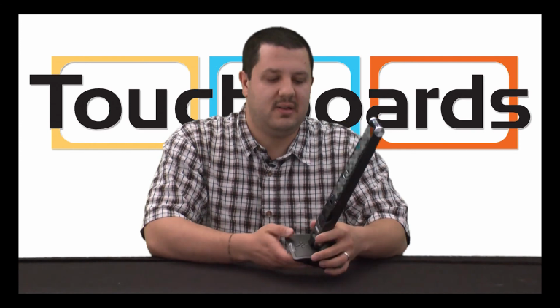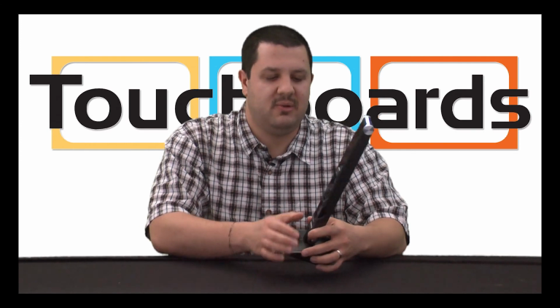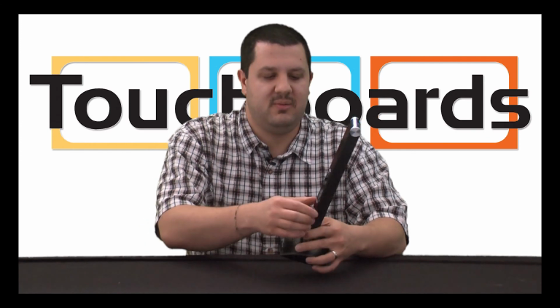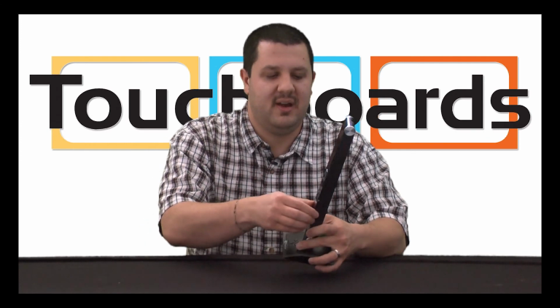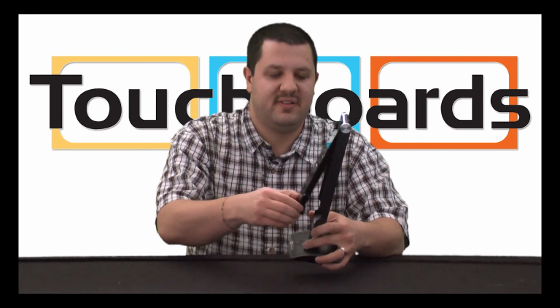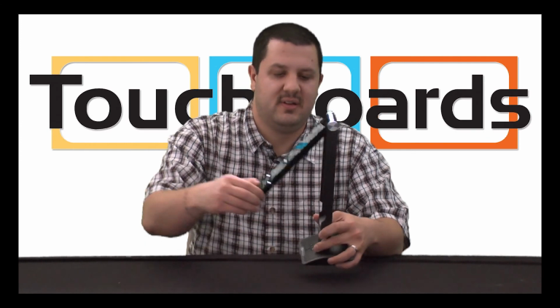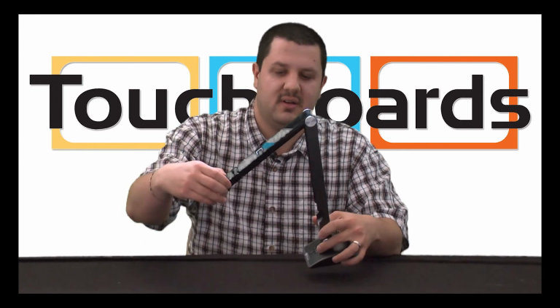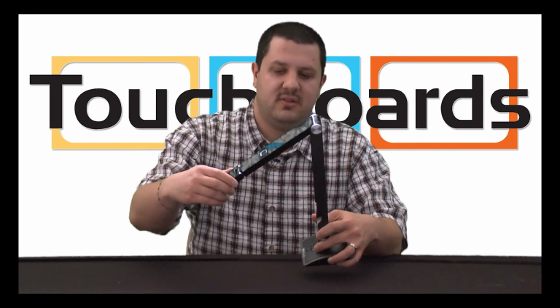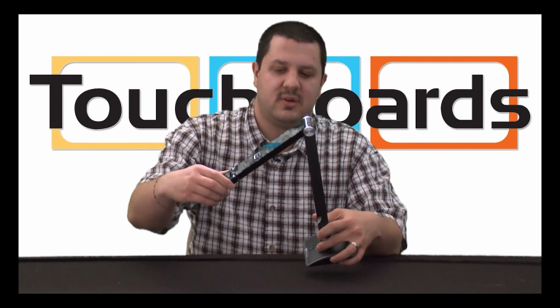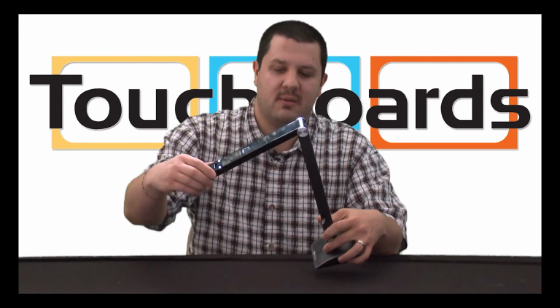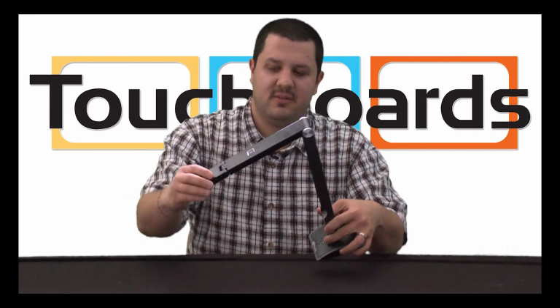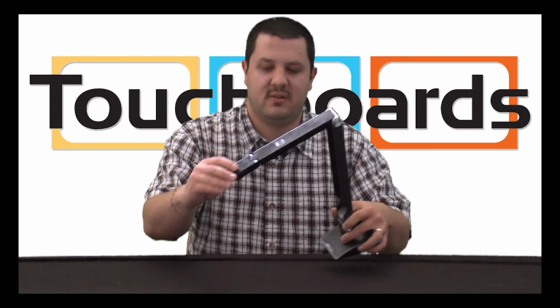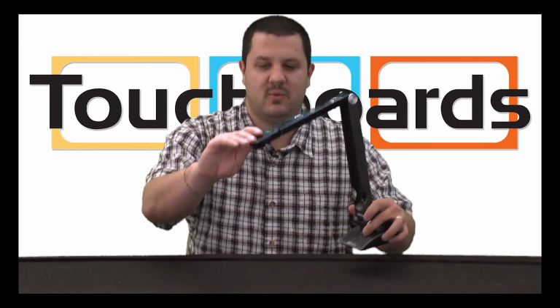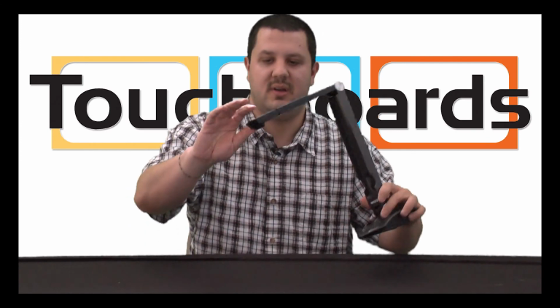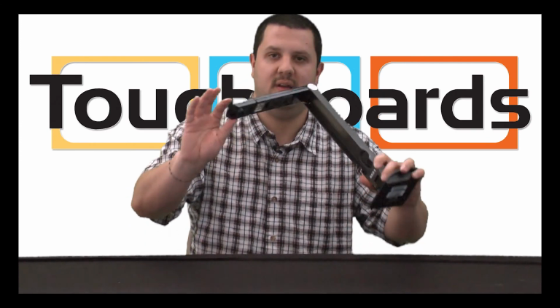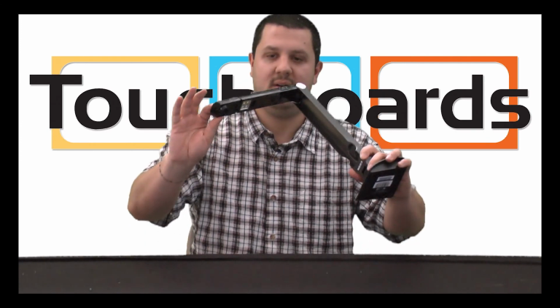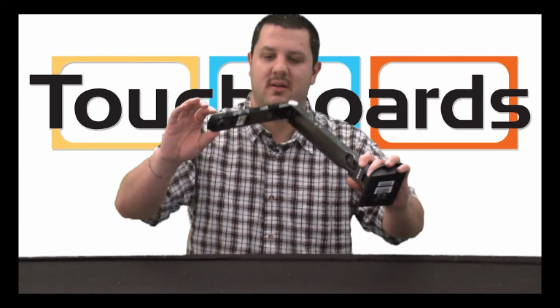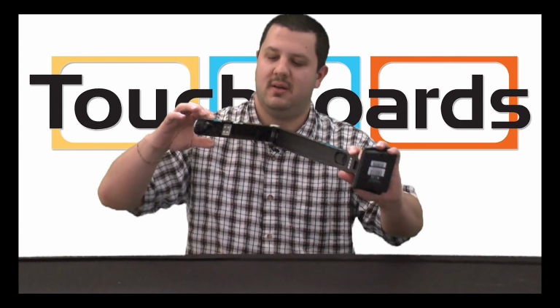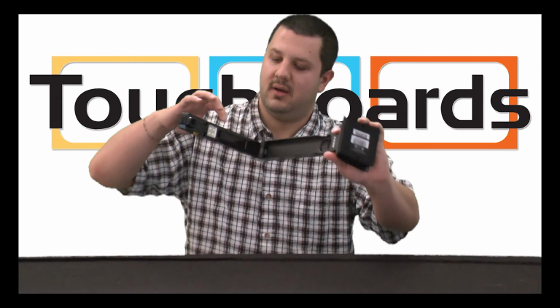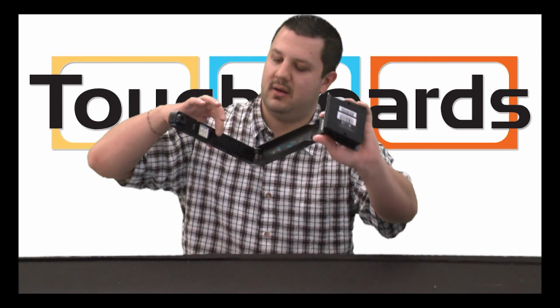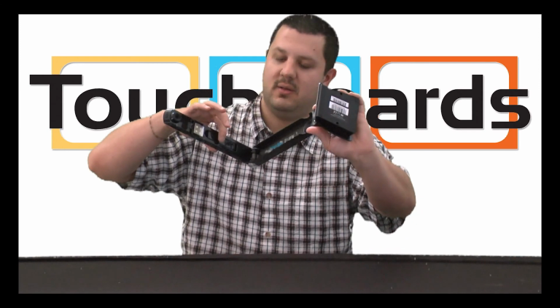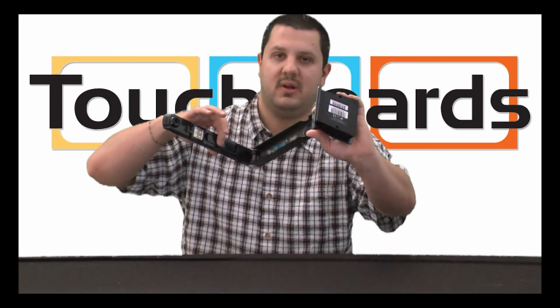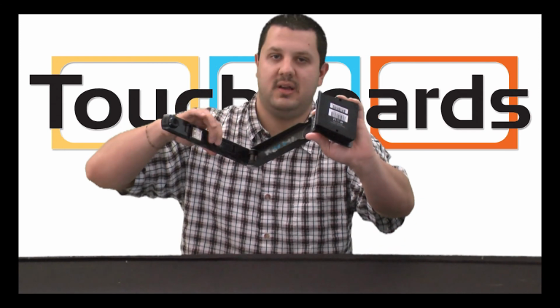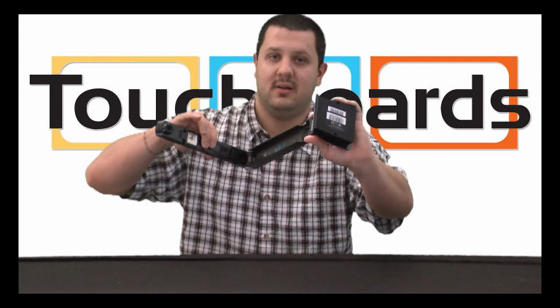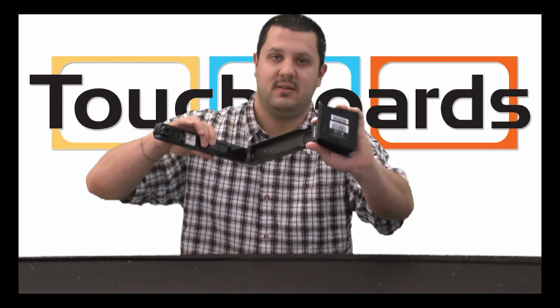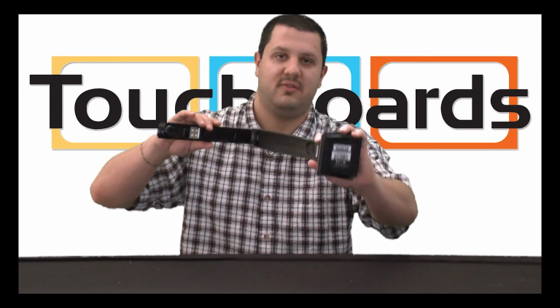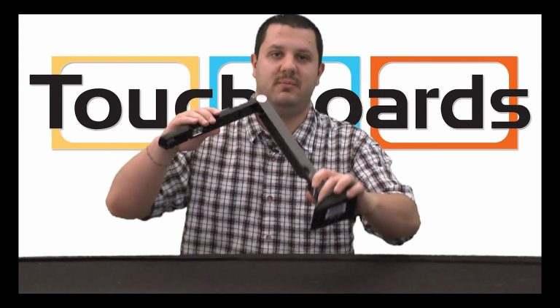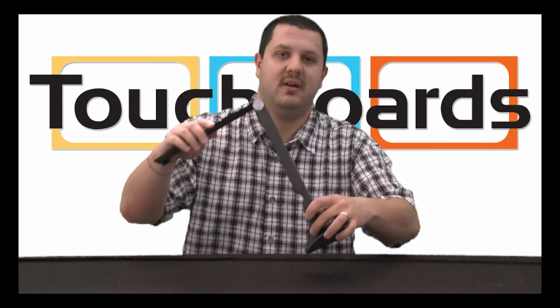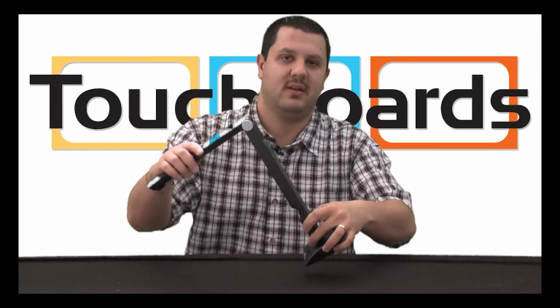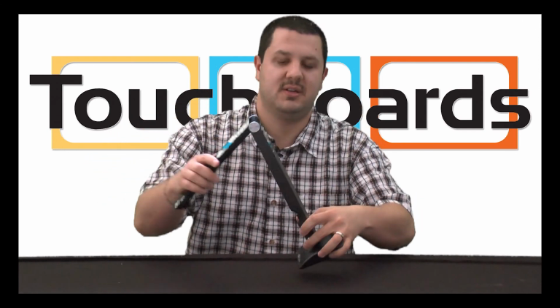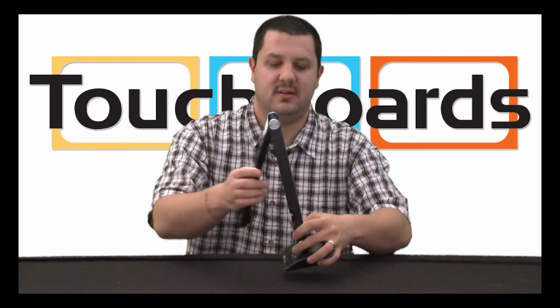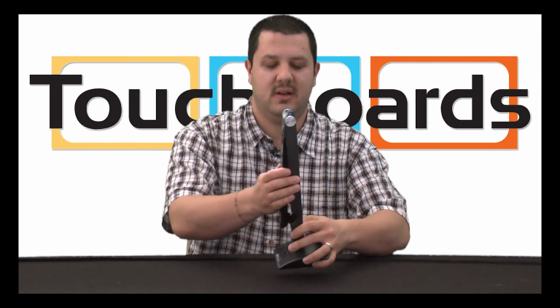Namely, we have two cameras. There's one here and another one in here — that'll flip down. I'll show you later.